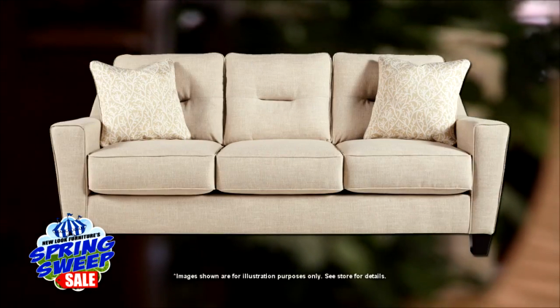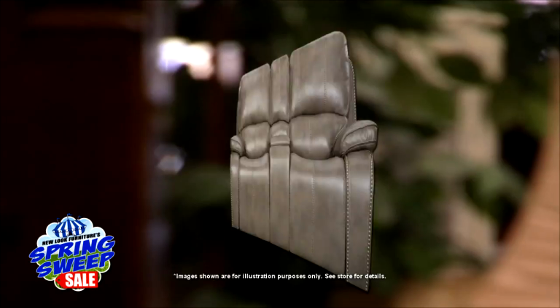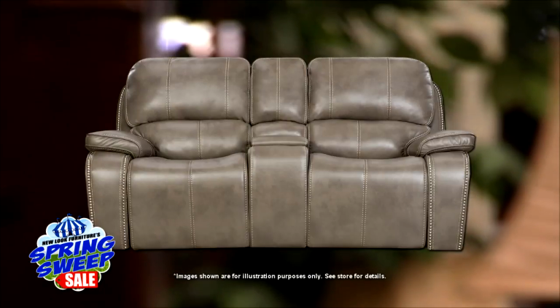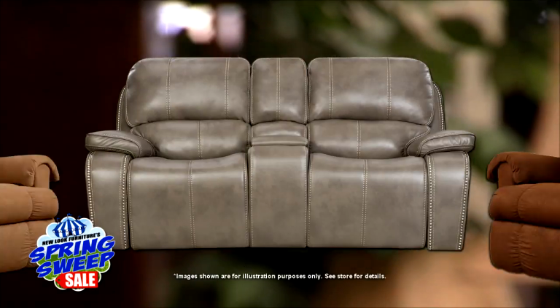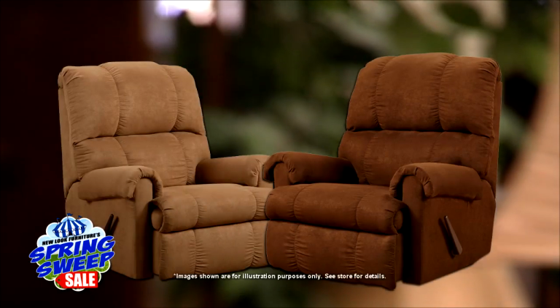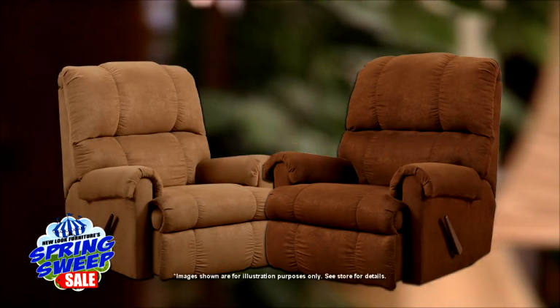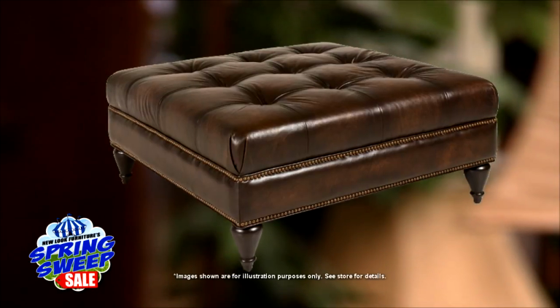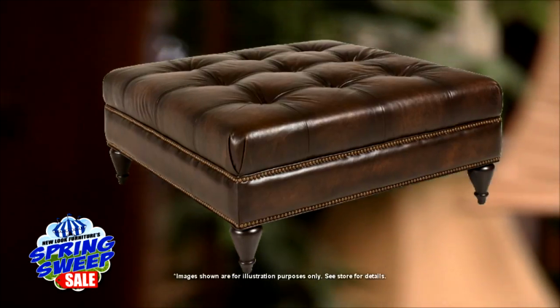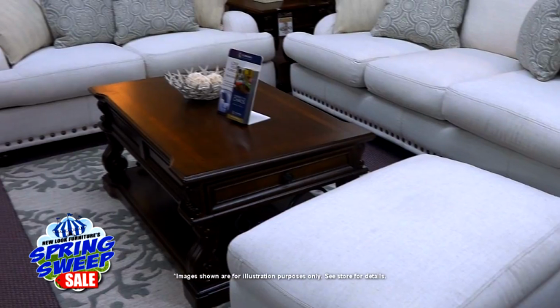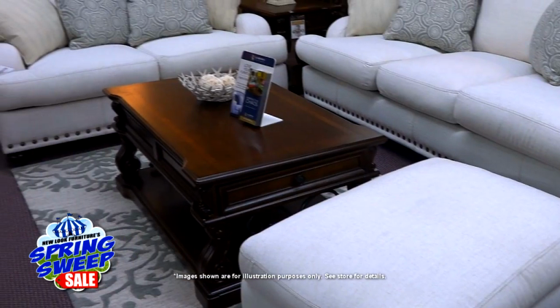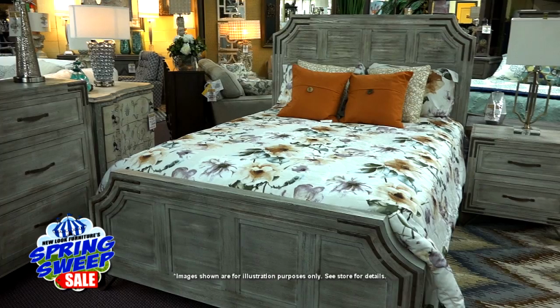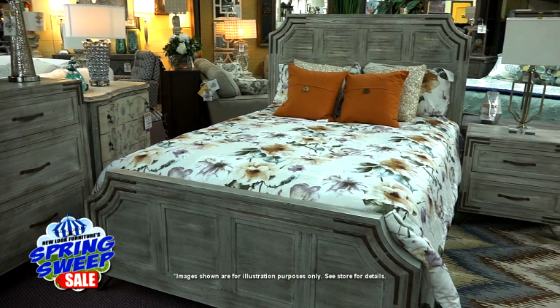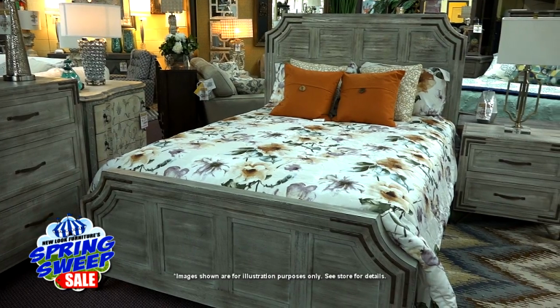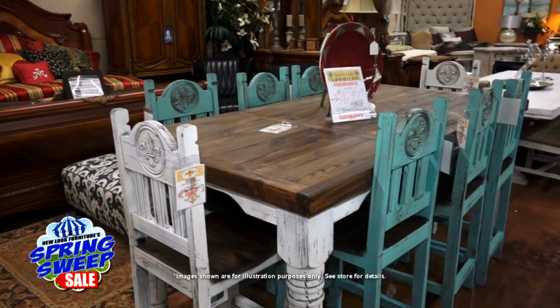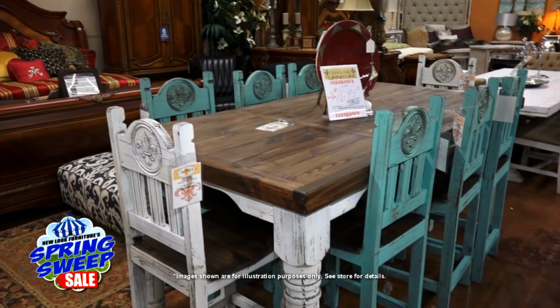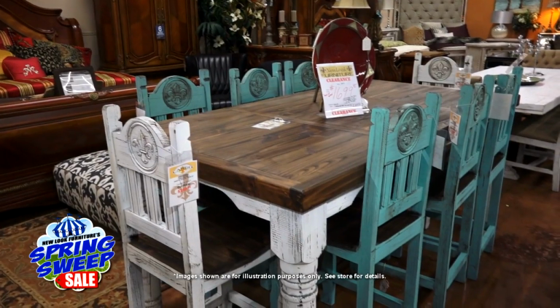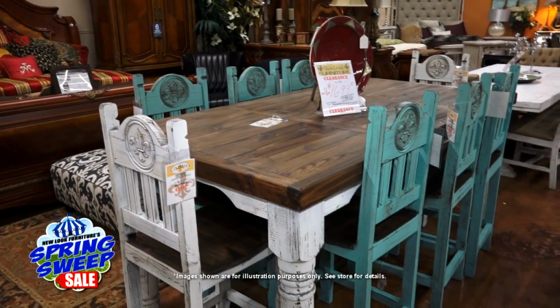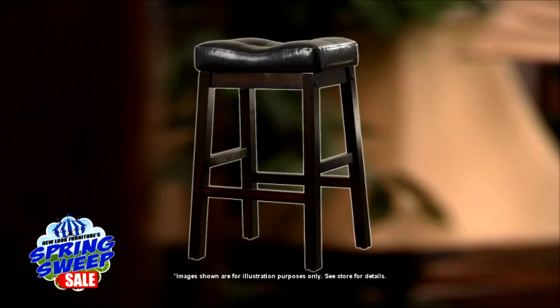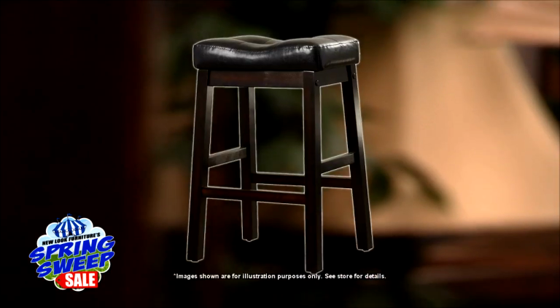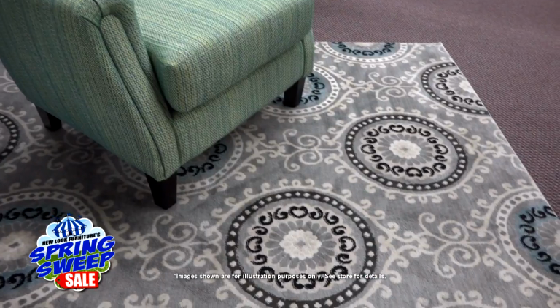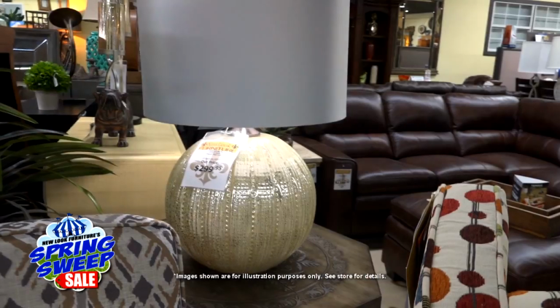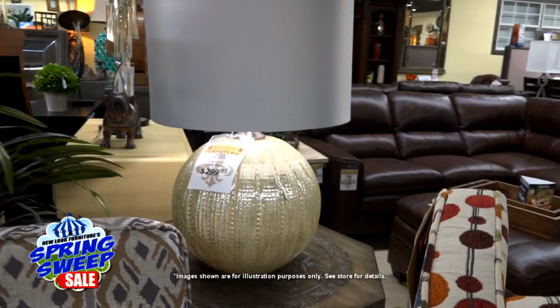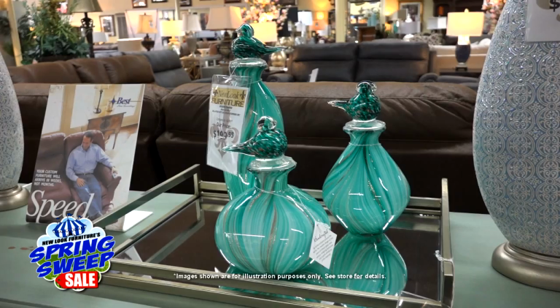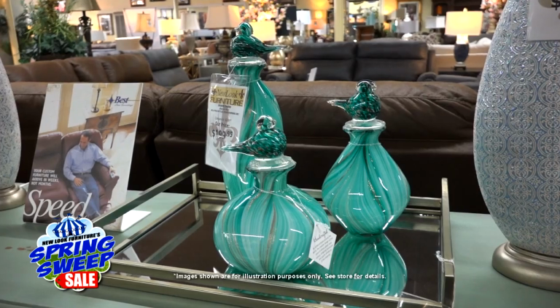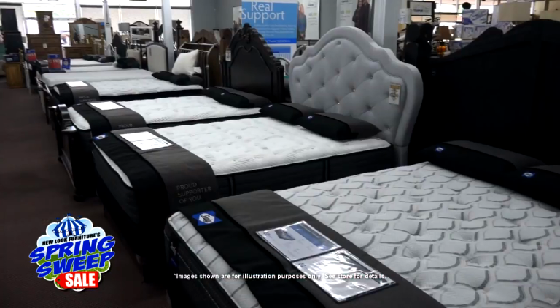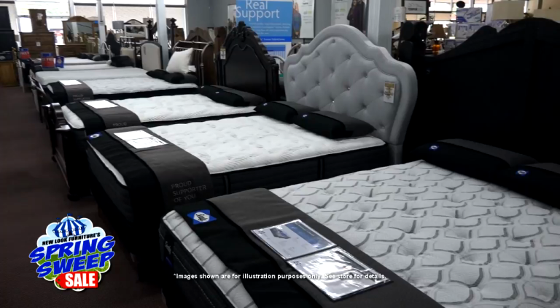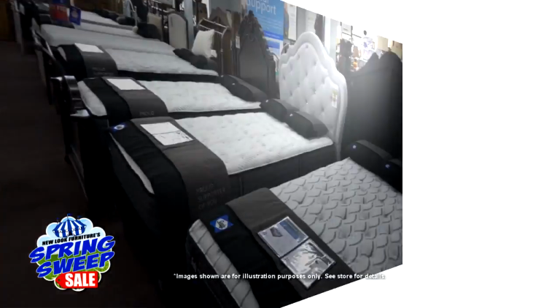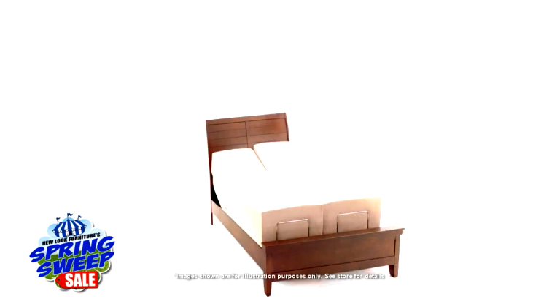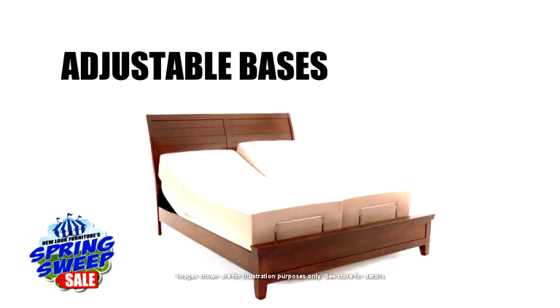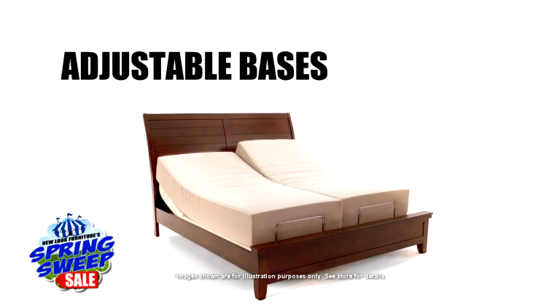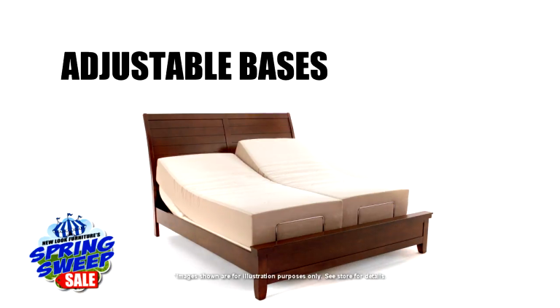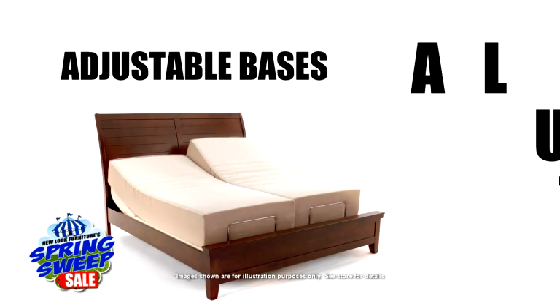Sofas, love seats, recliners, ottomans, coffee tables, end tables, dining chairs, bar stools, rugs, lamps, accessories, brand name mattresses, and adjustable bases.